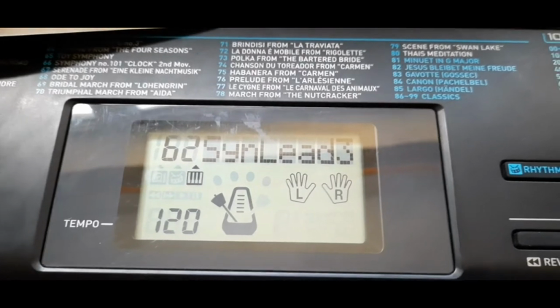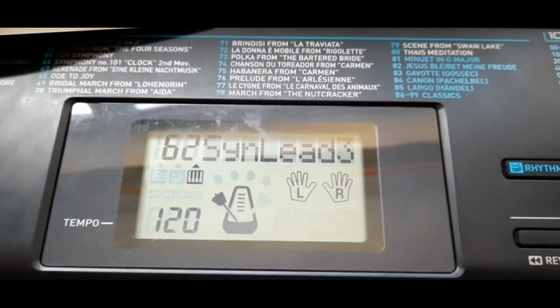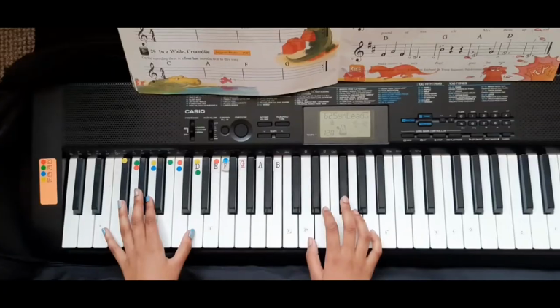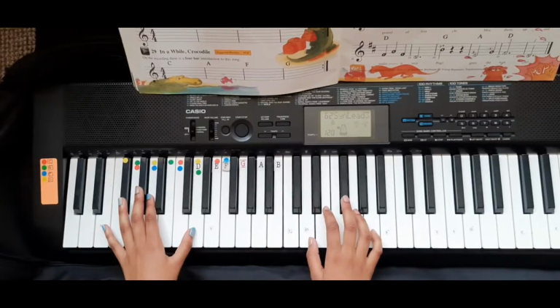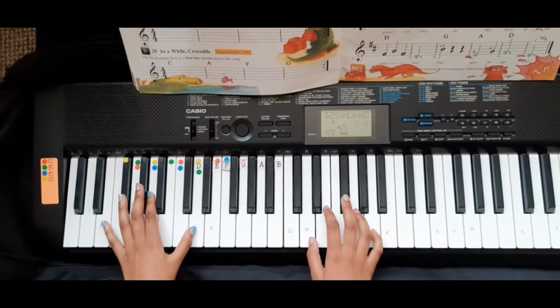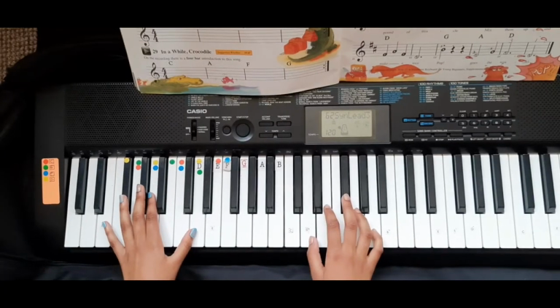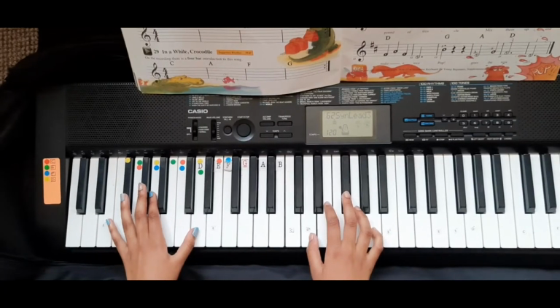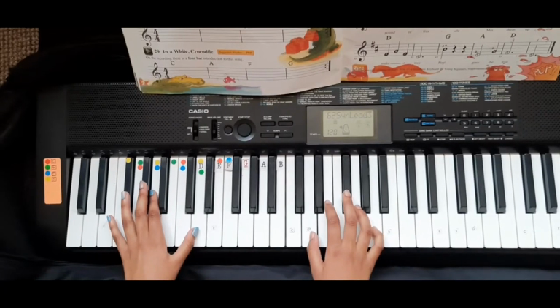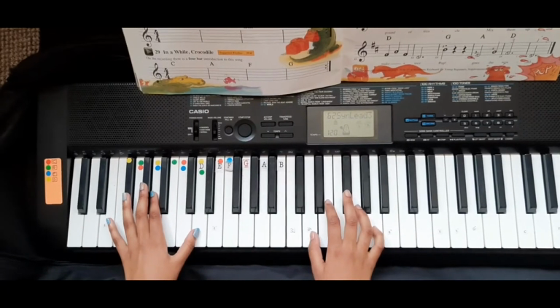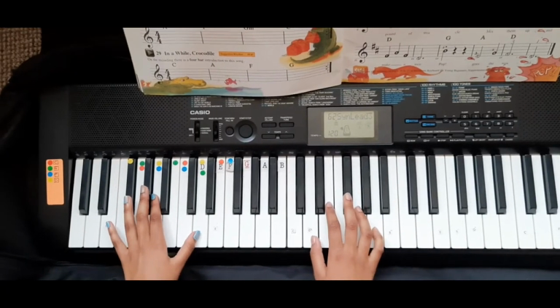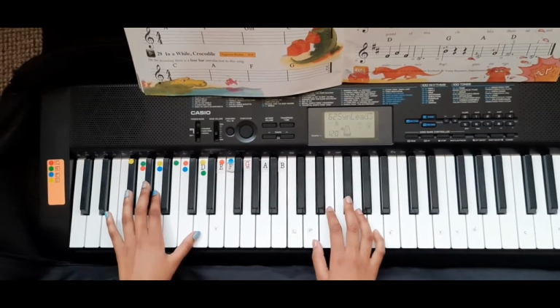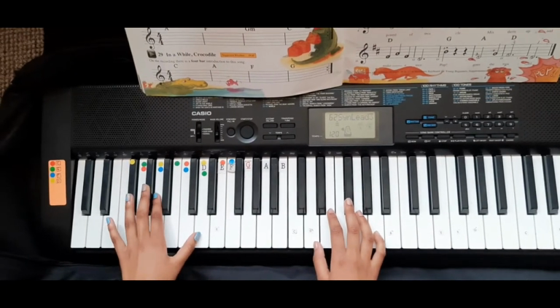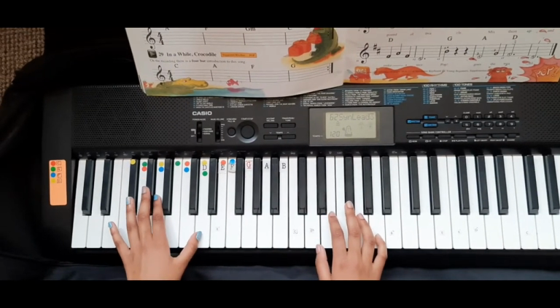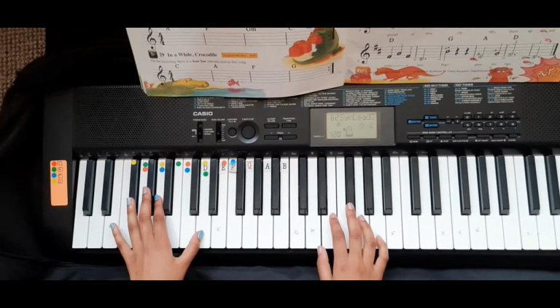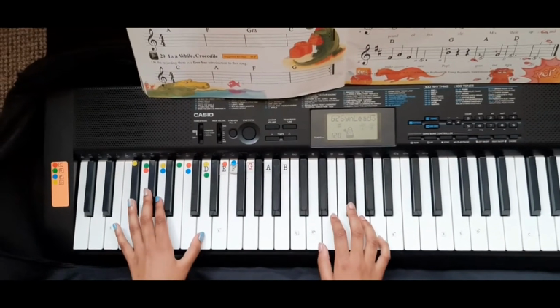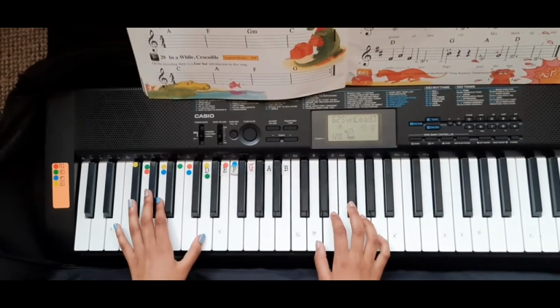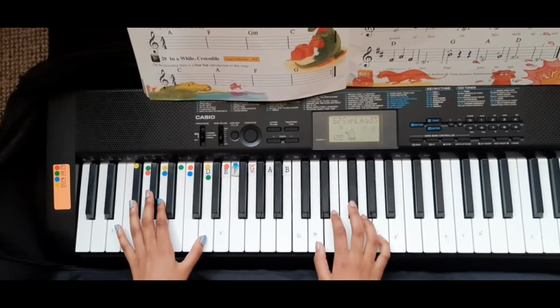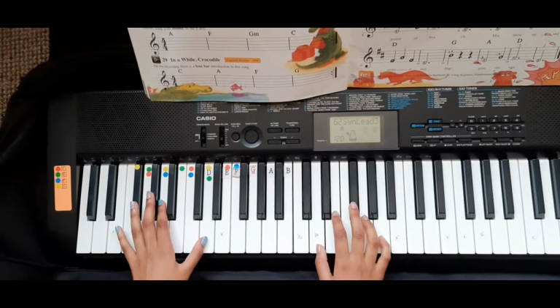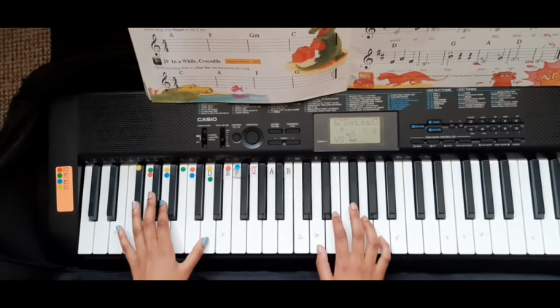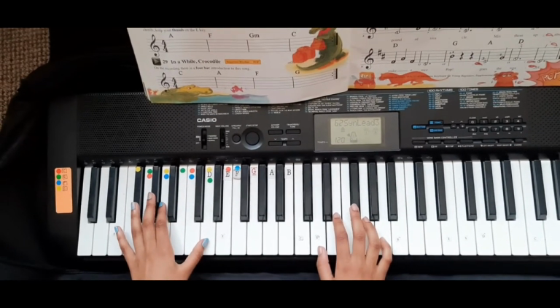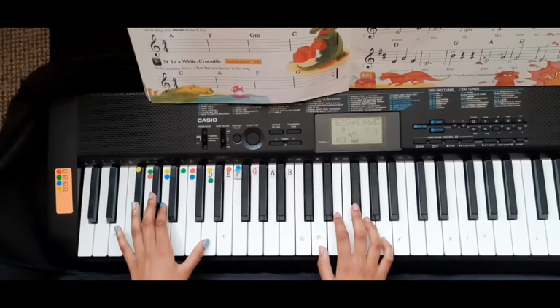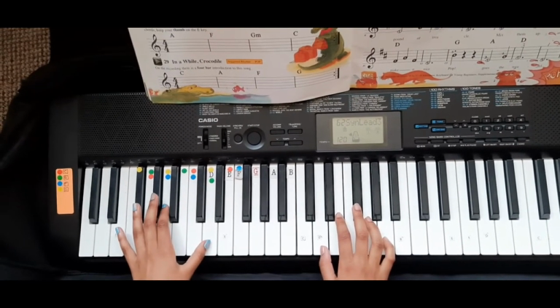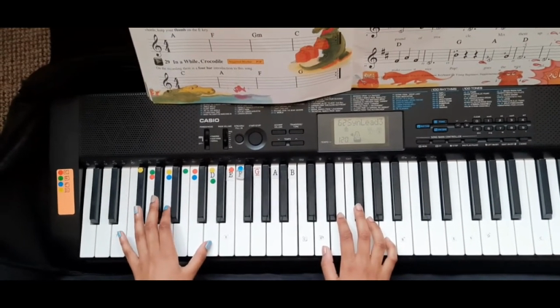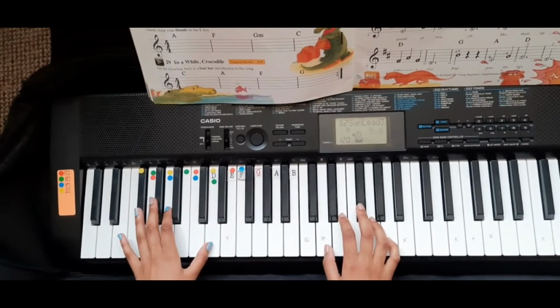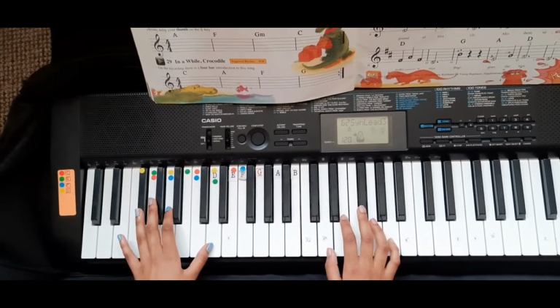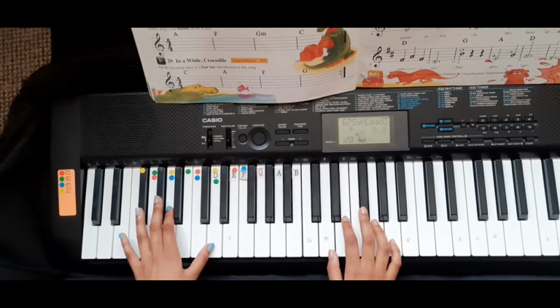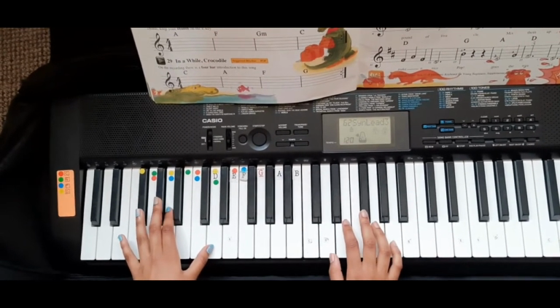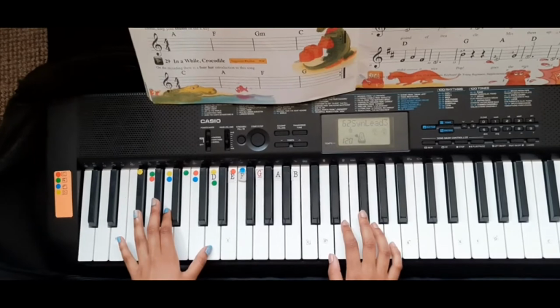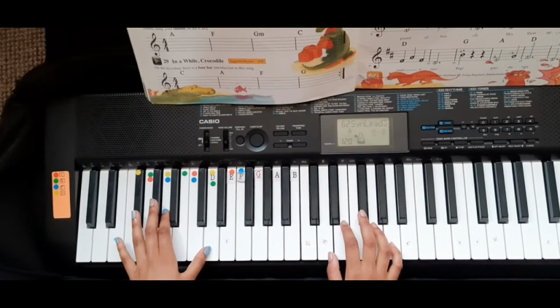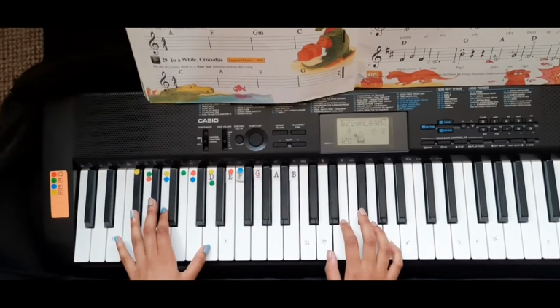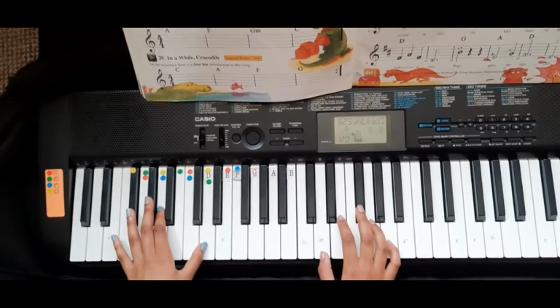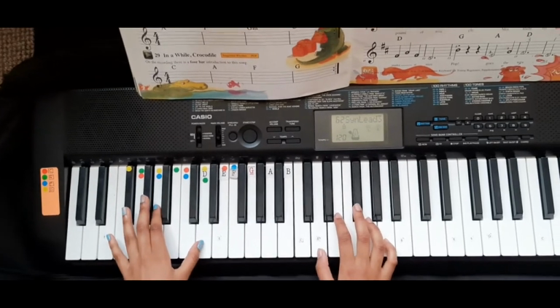Now I will play Pop Goes the Weasel with the three fingered chords.